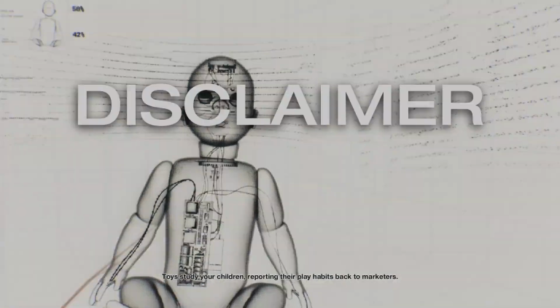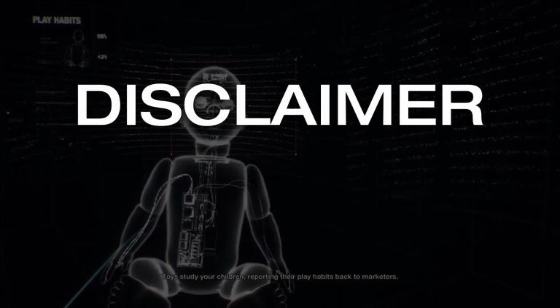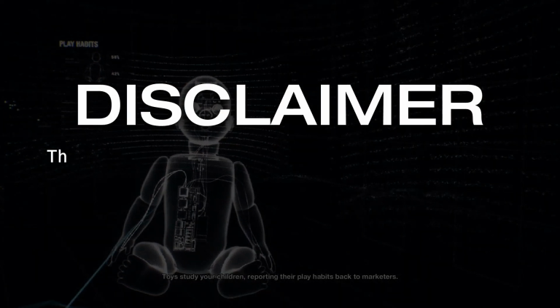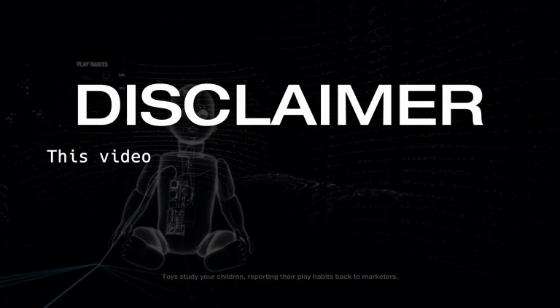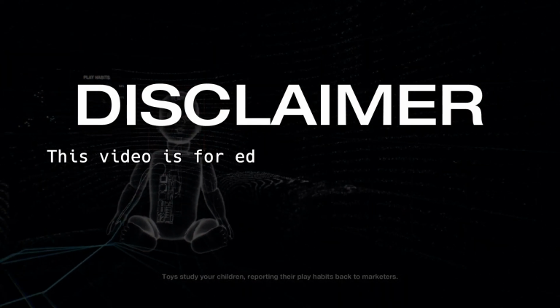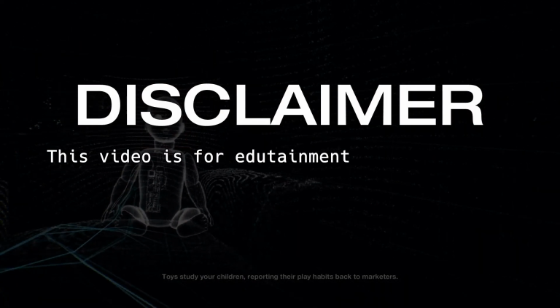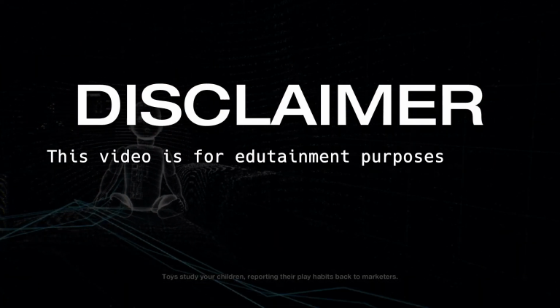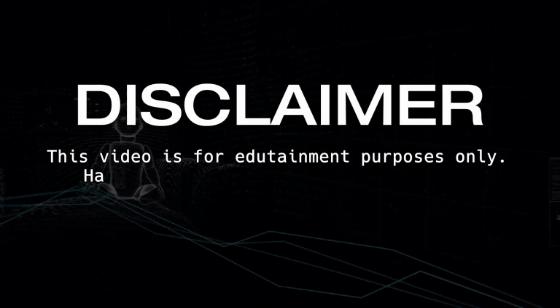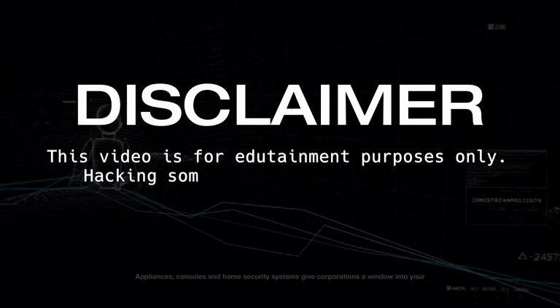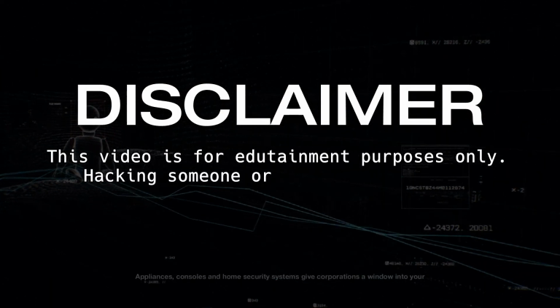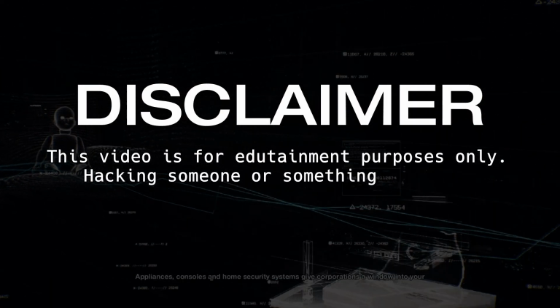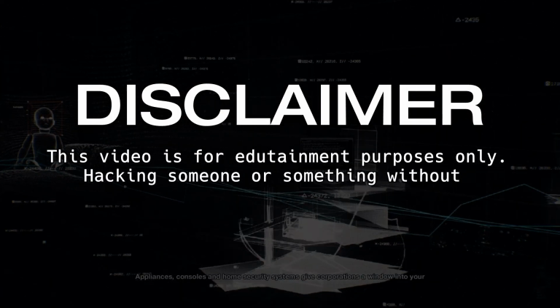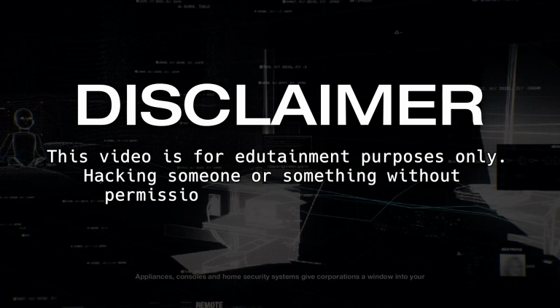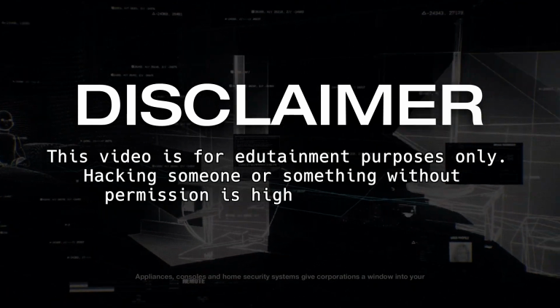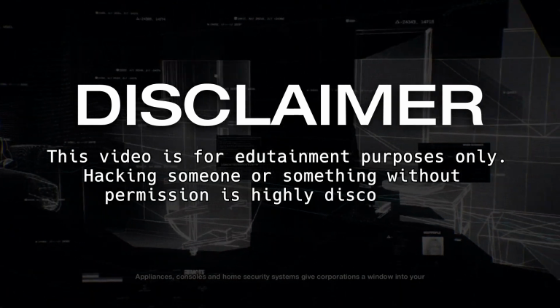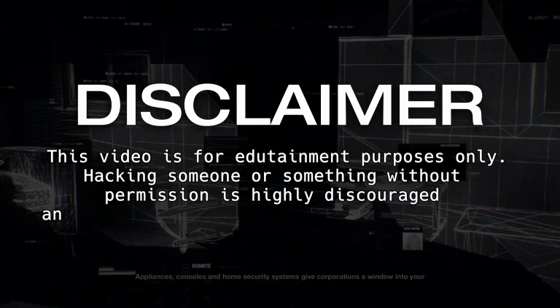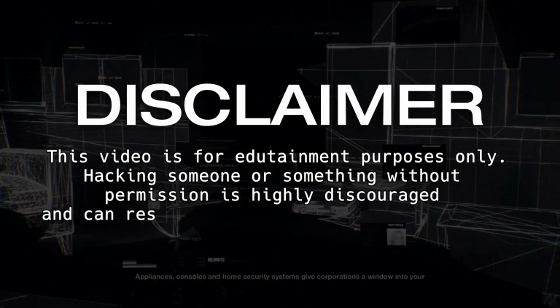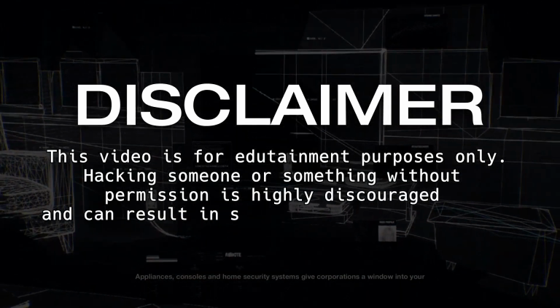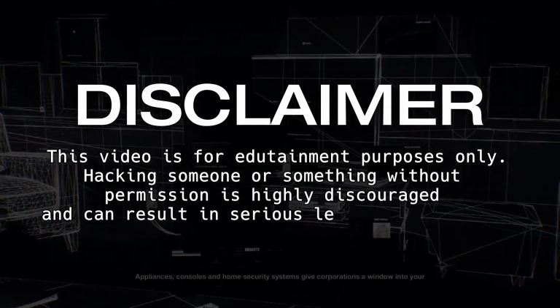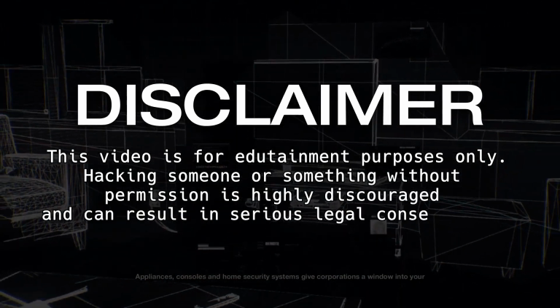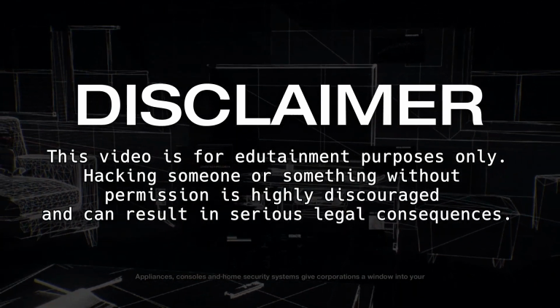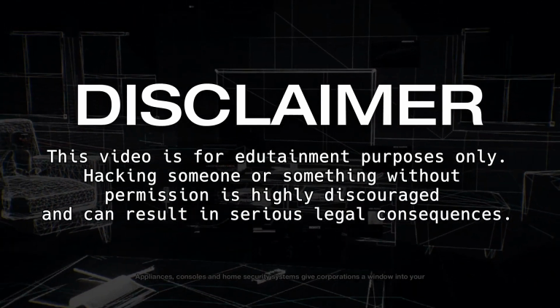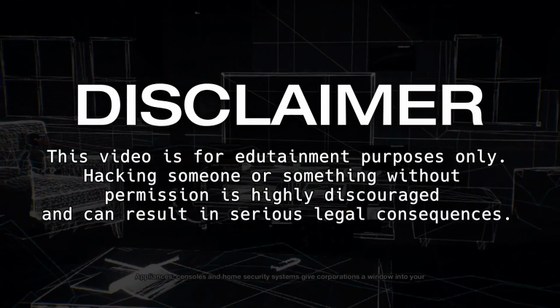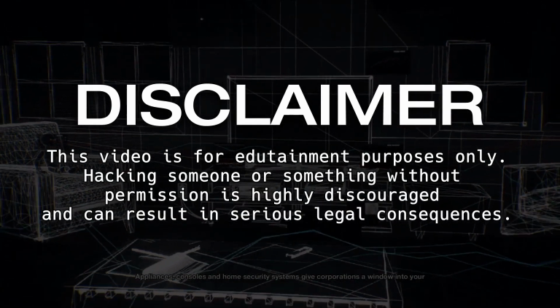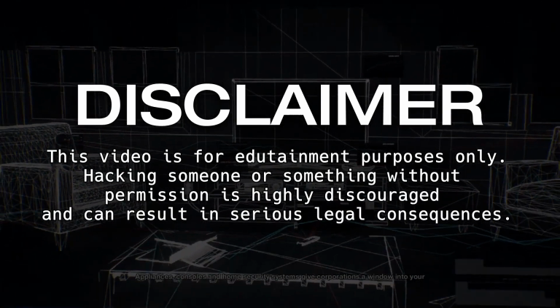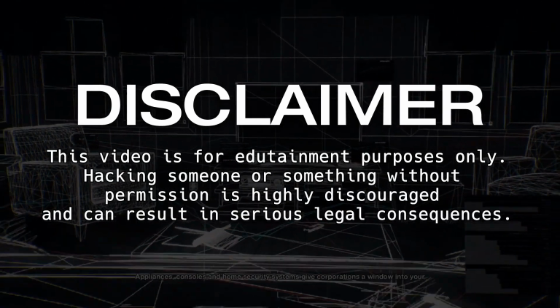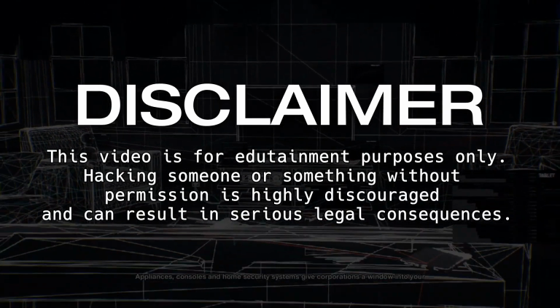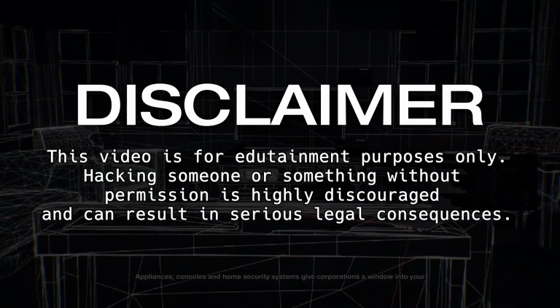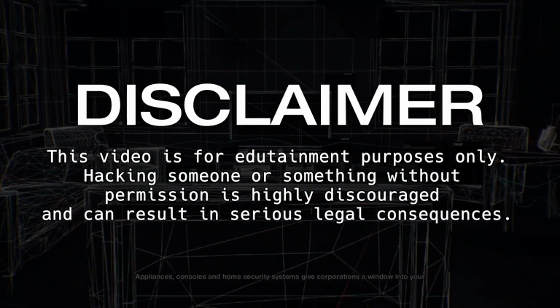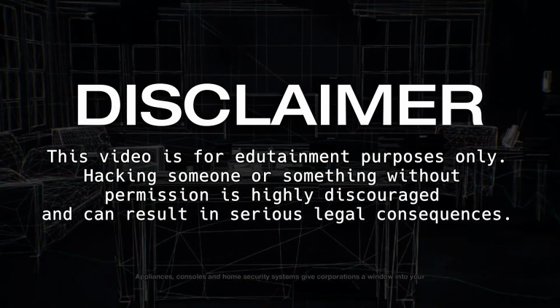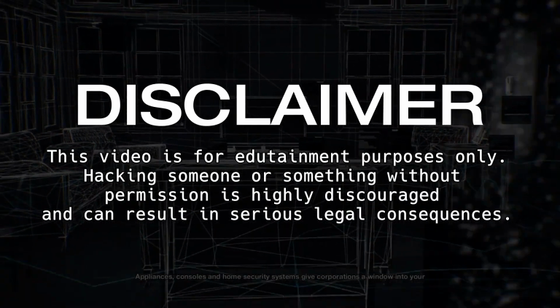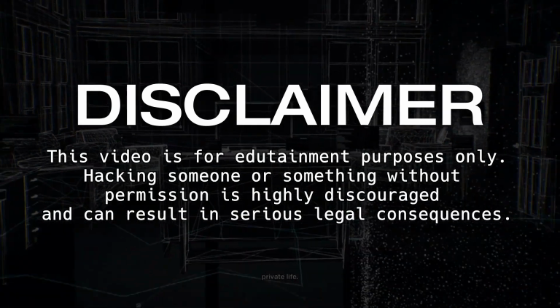Disclaimer: This video is for edutainment purposes only. Hacking someone or something without permission is highly discouraged and can result in serious legal consequences.